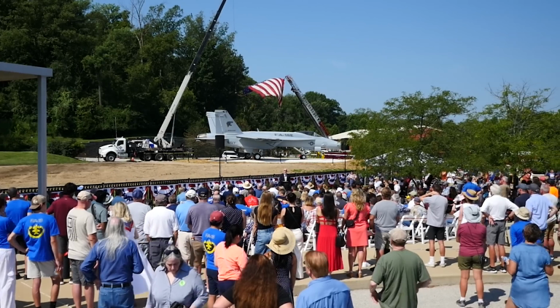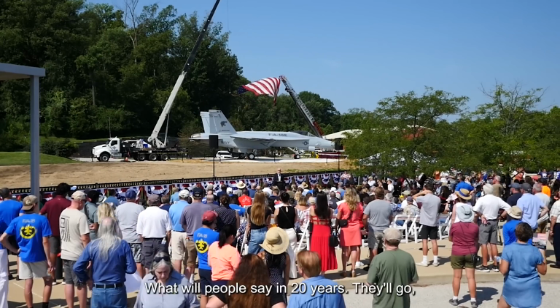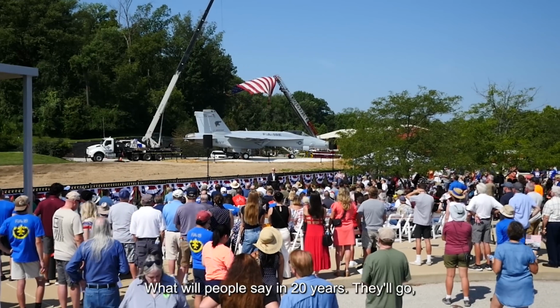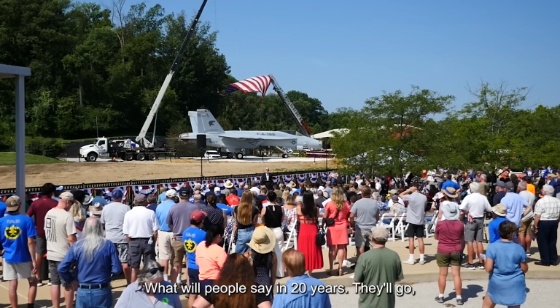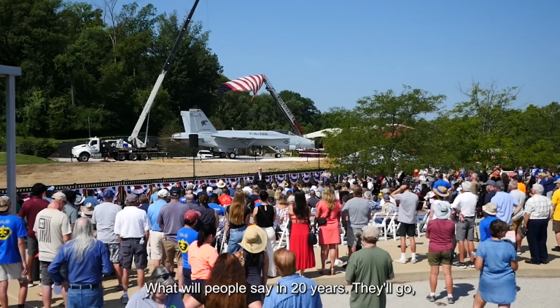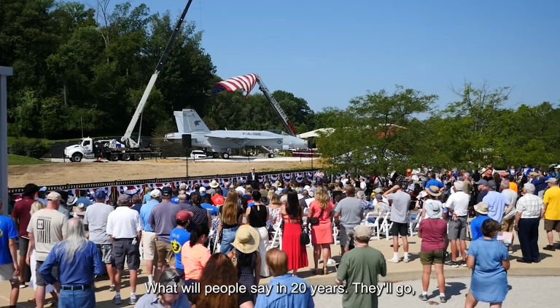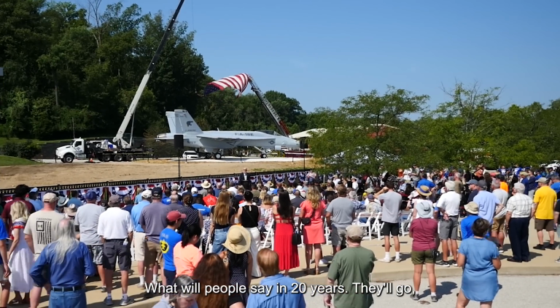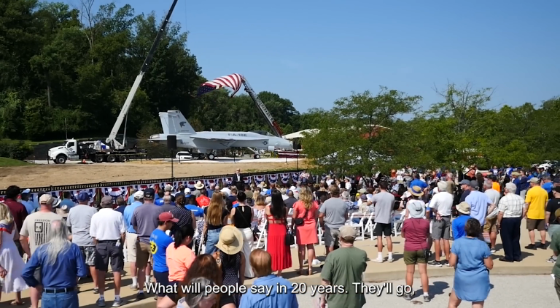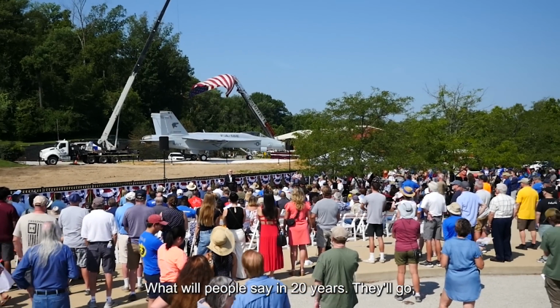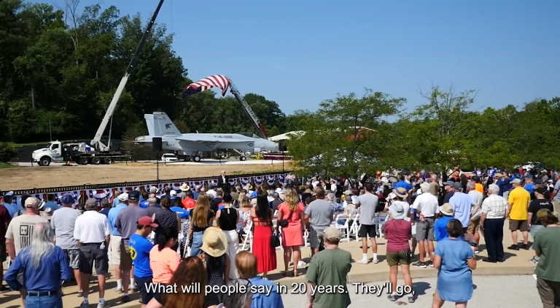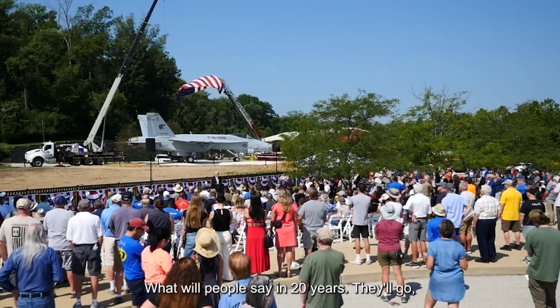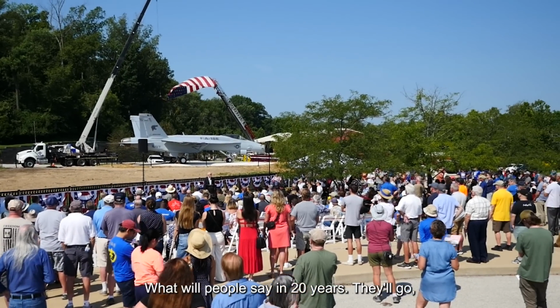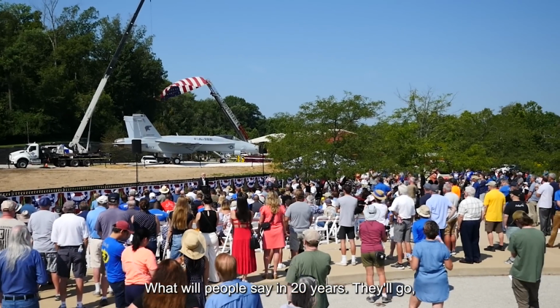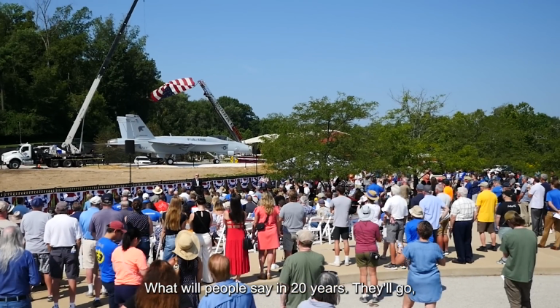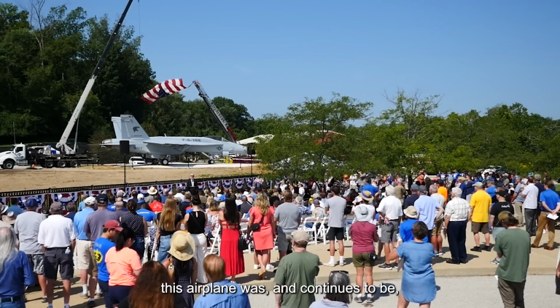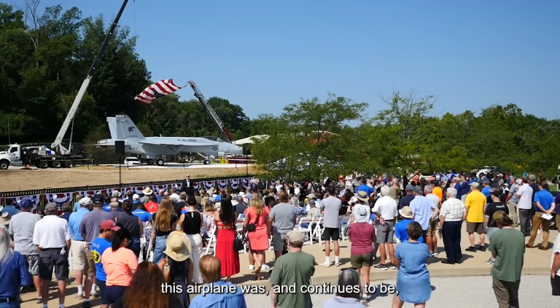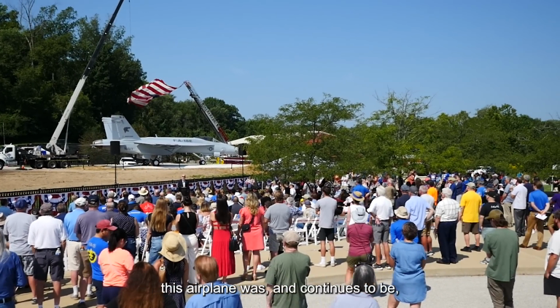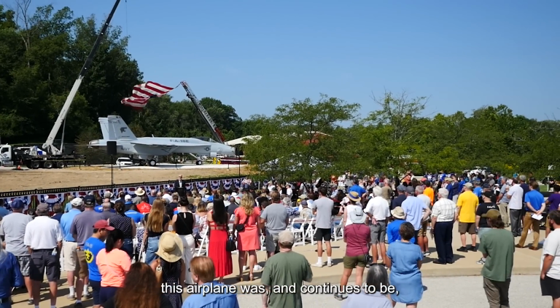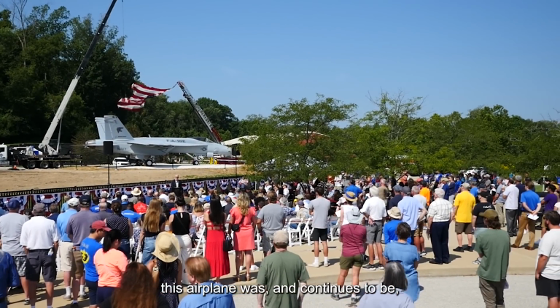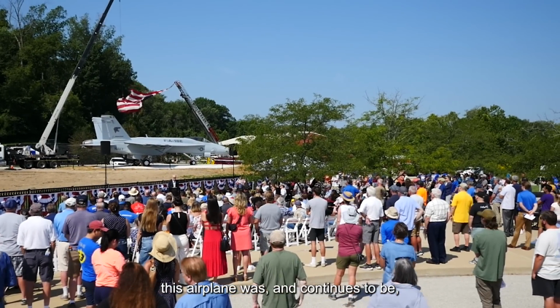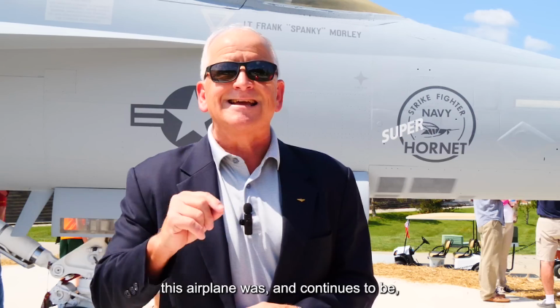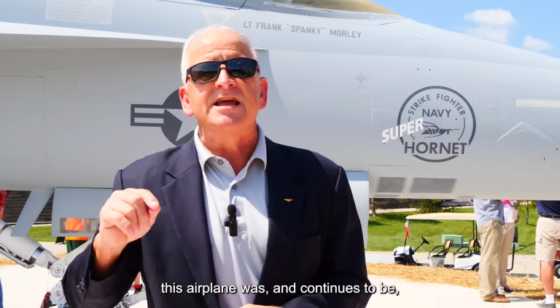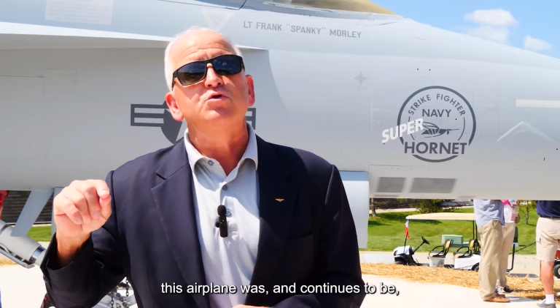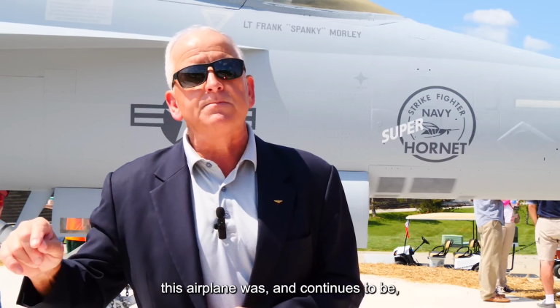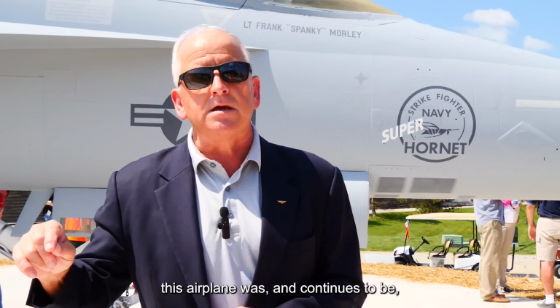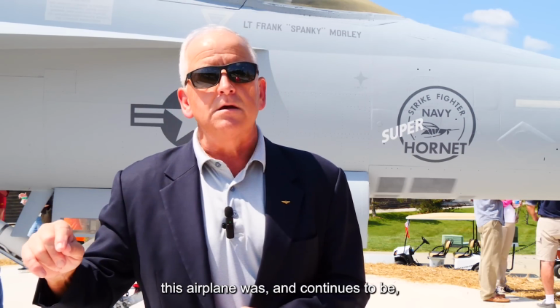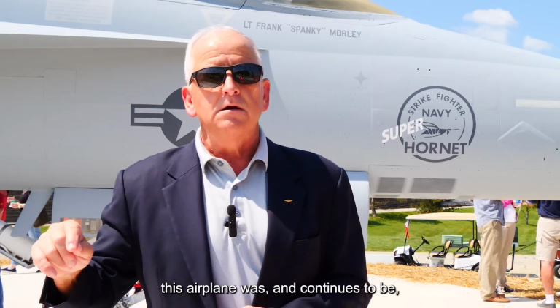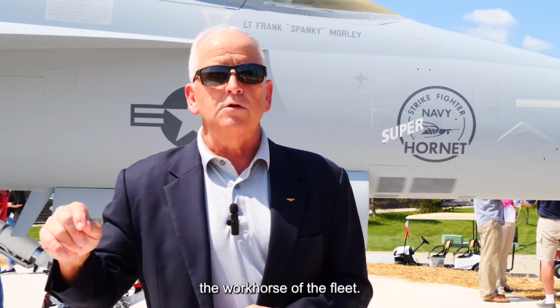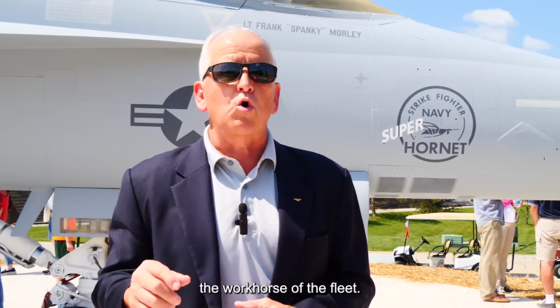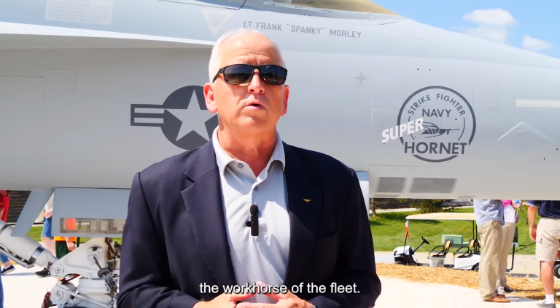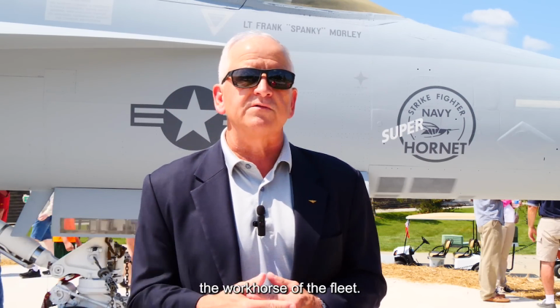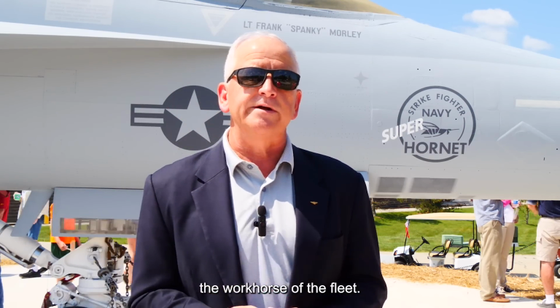What will people say in 20 years? They'll go, this airplane was and continues to be the workhorse of the fleet.